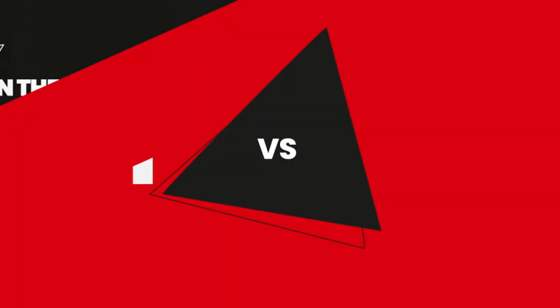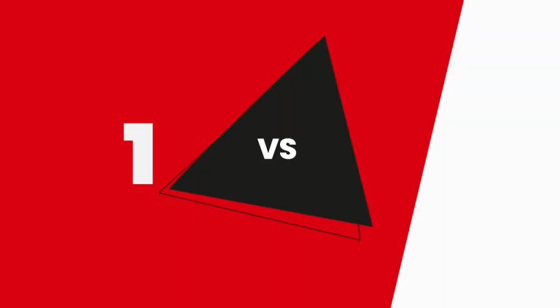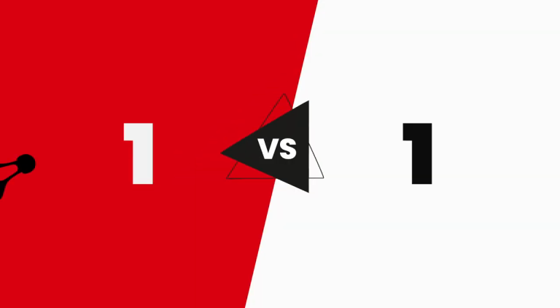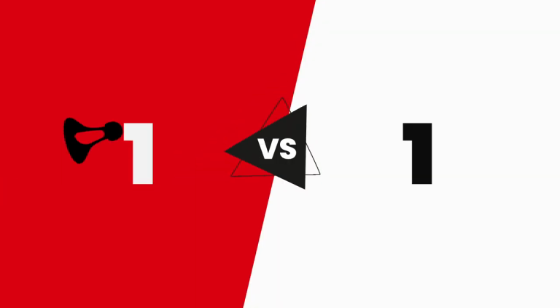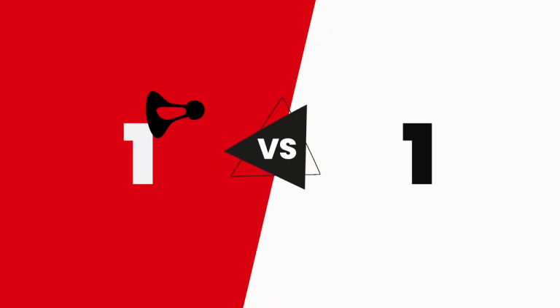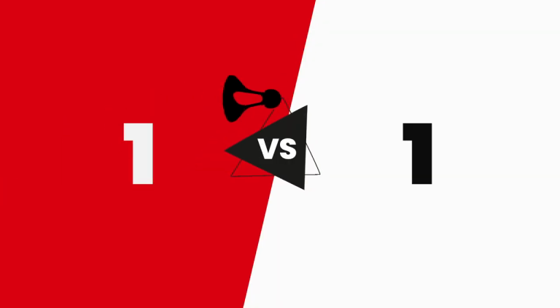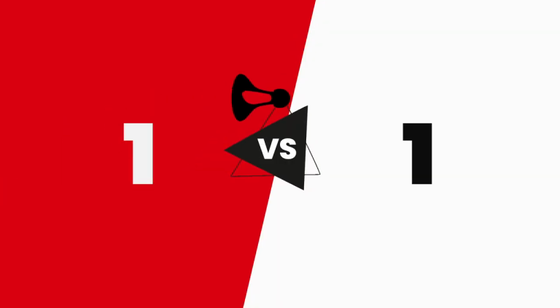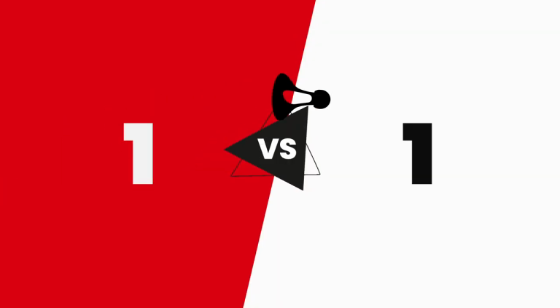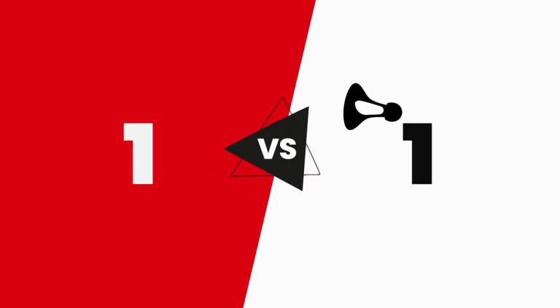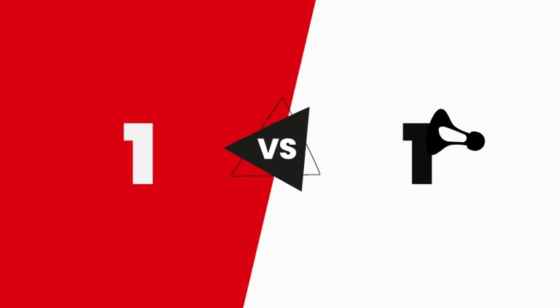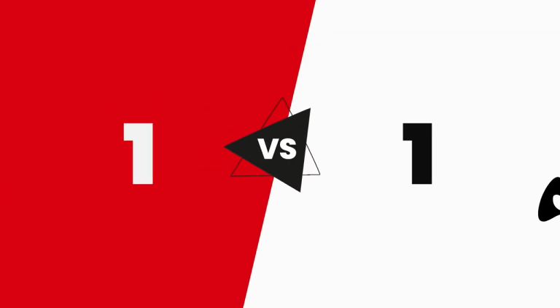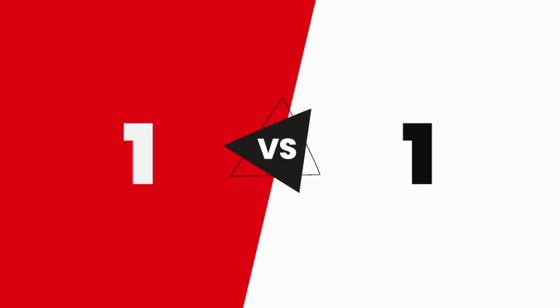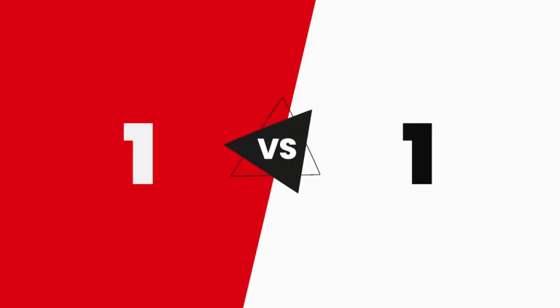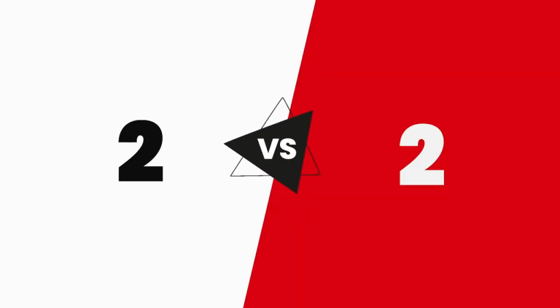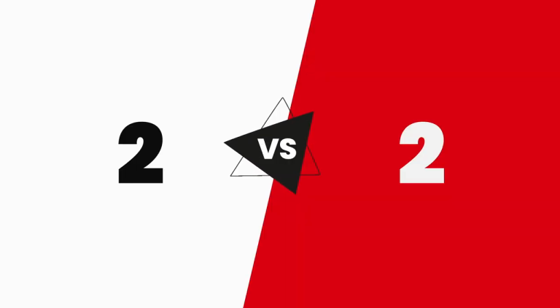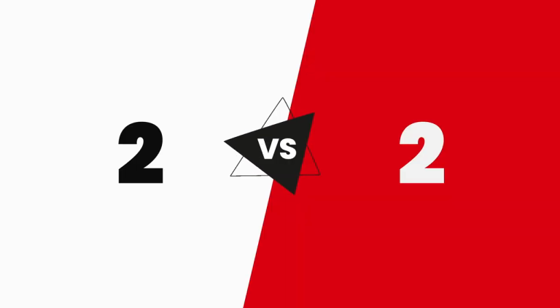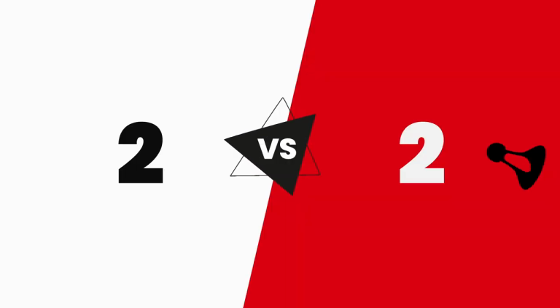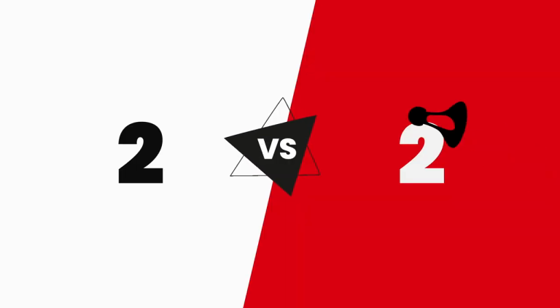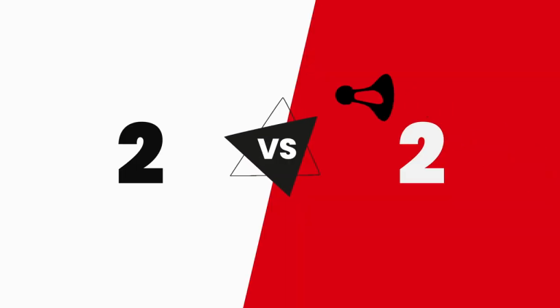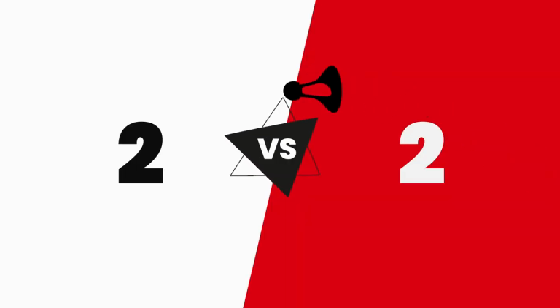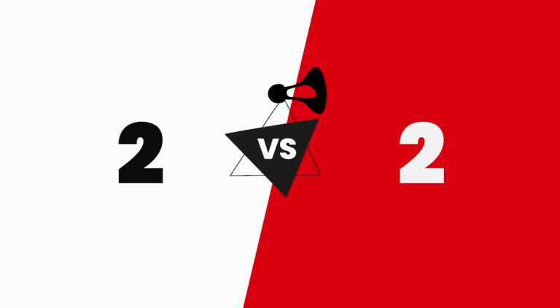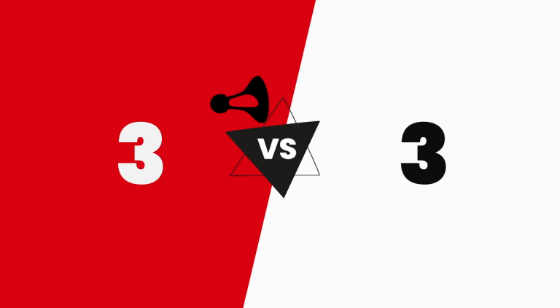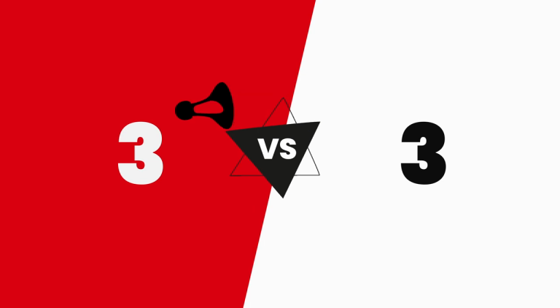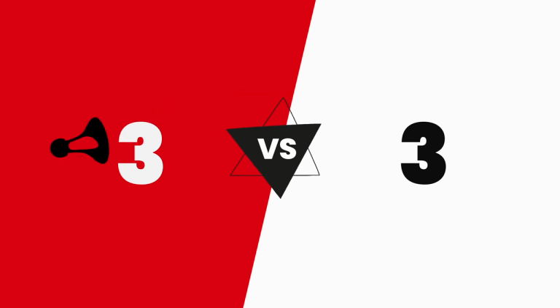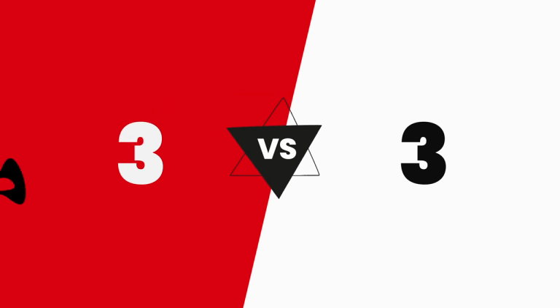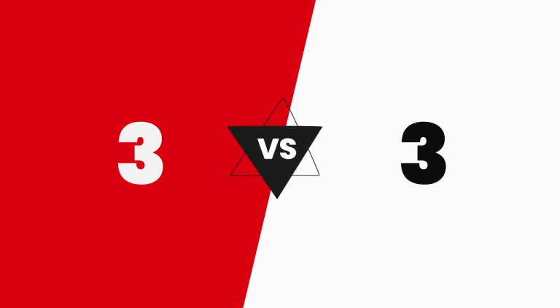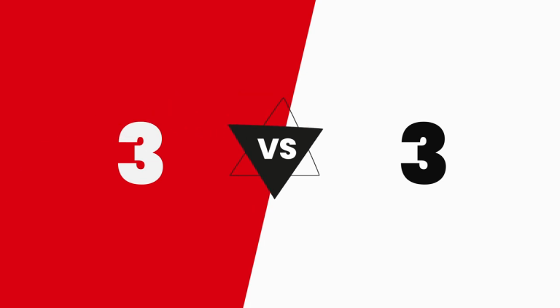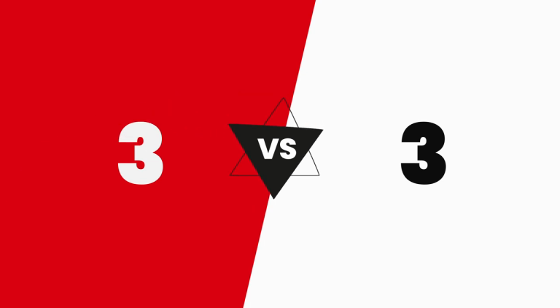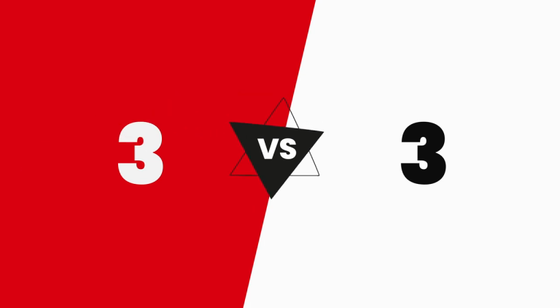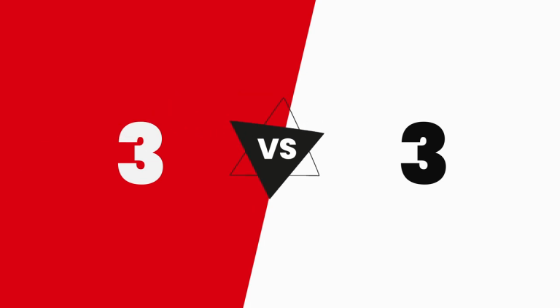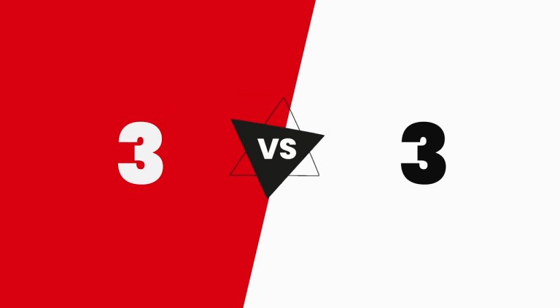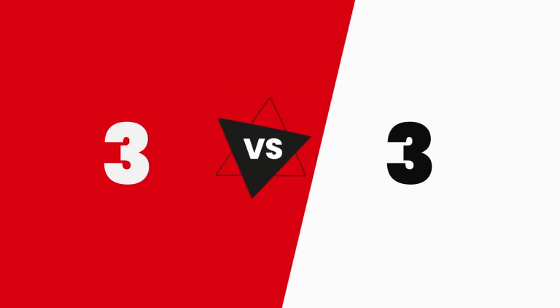Air Badminton can be played by two players, by four players, and even by six players for ultimate excitement.